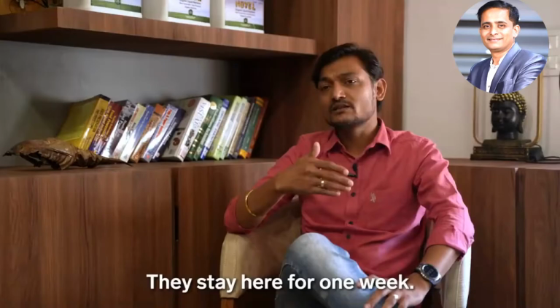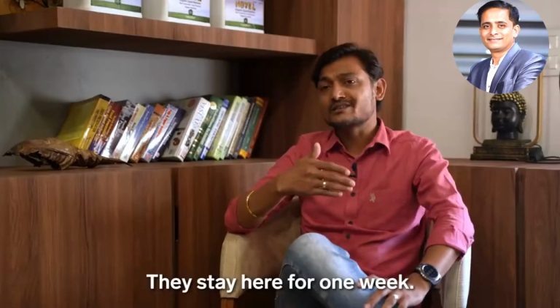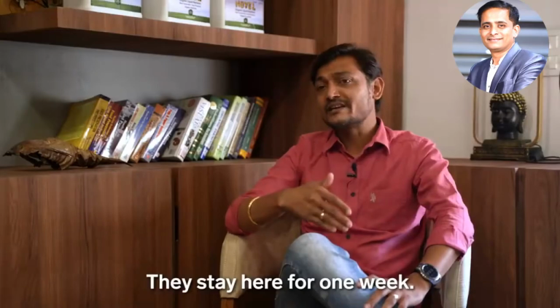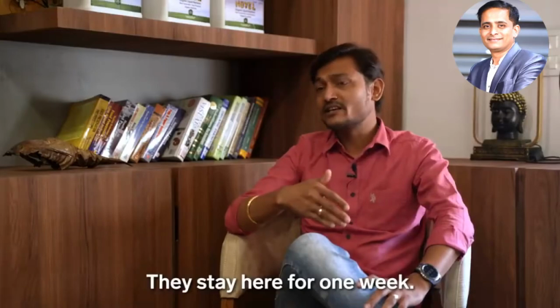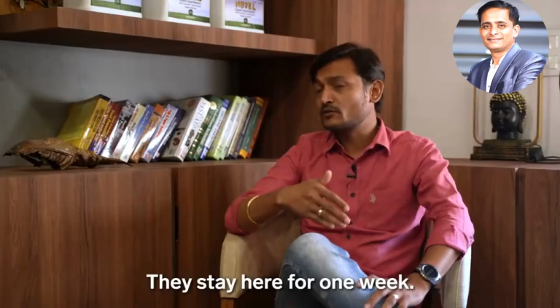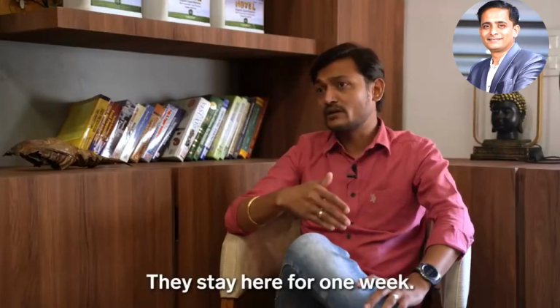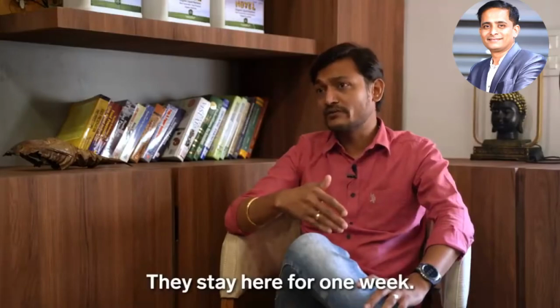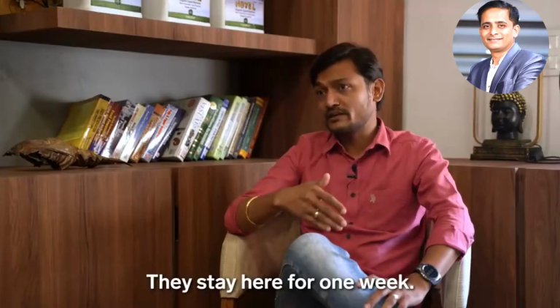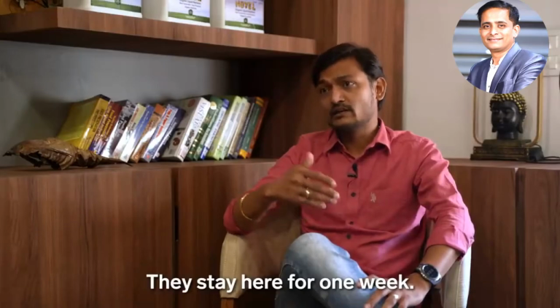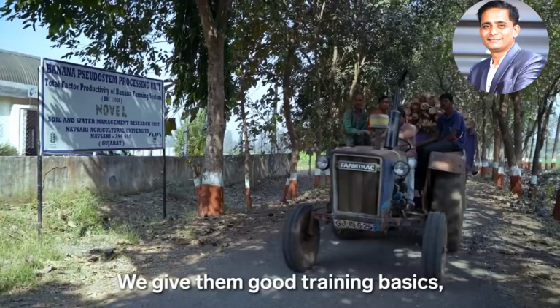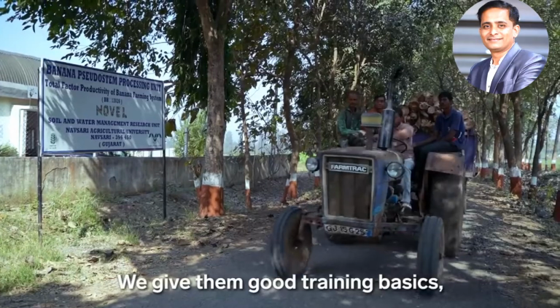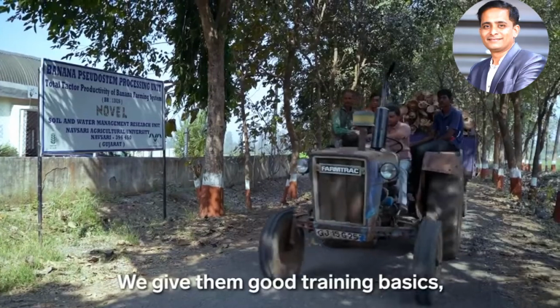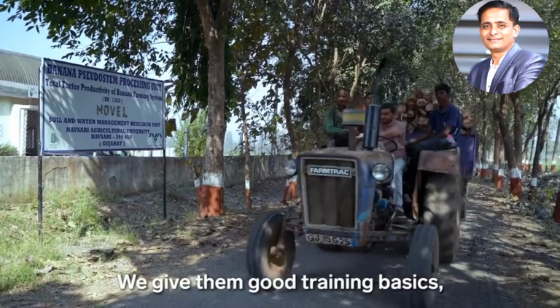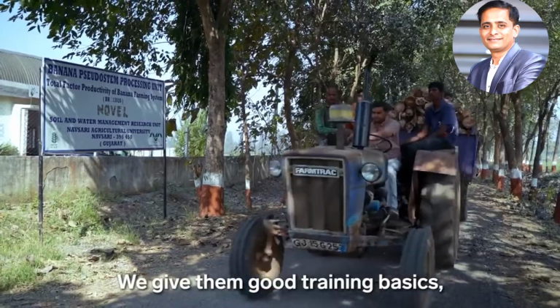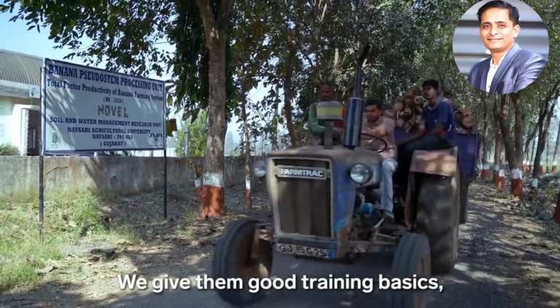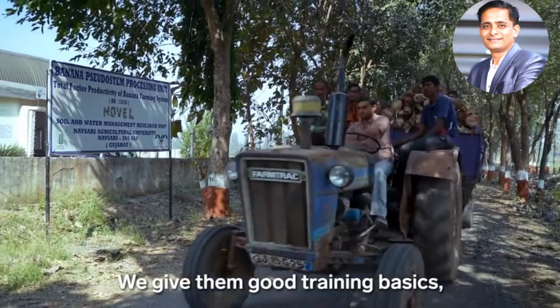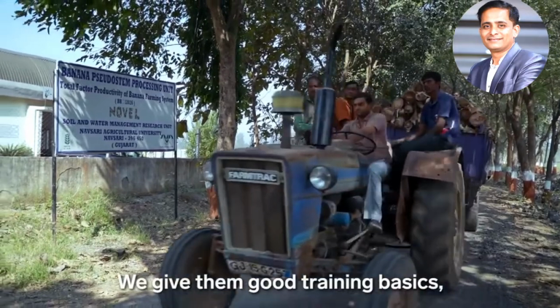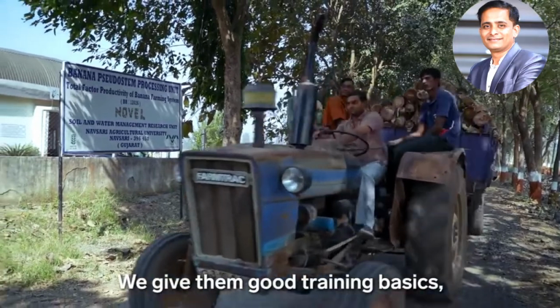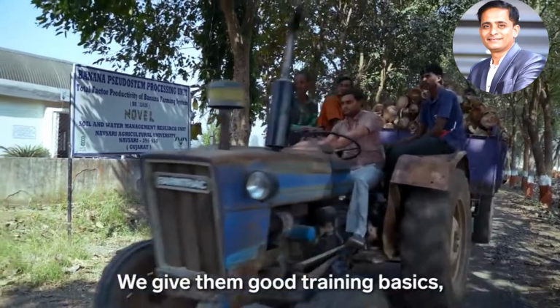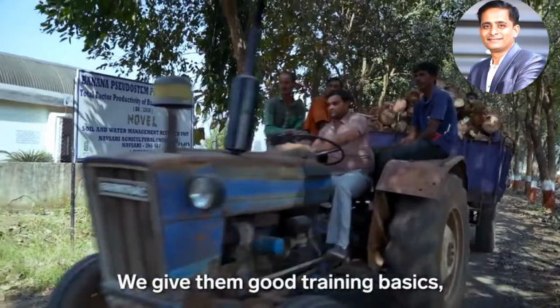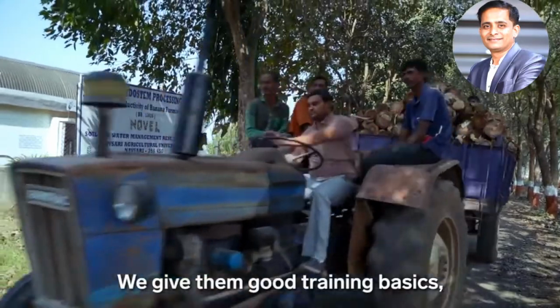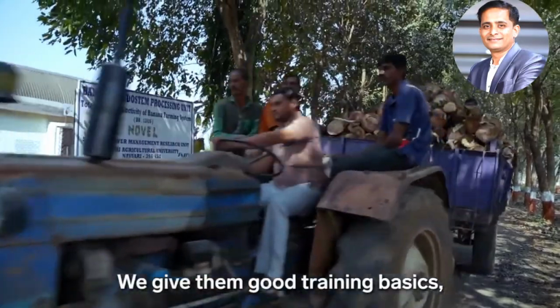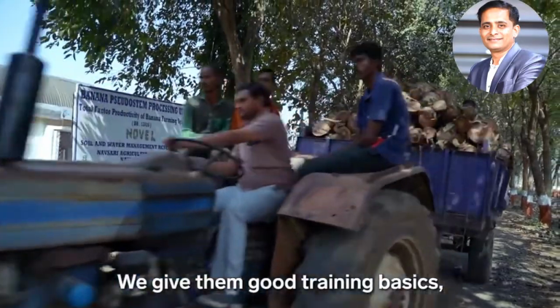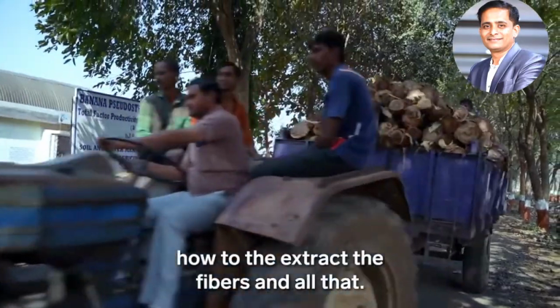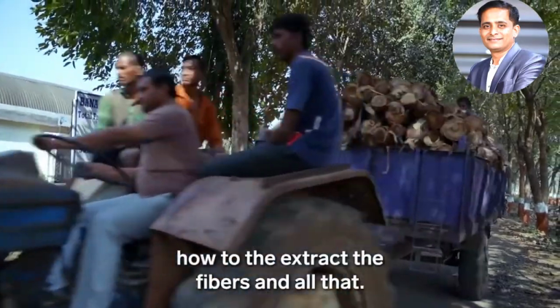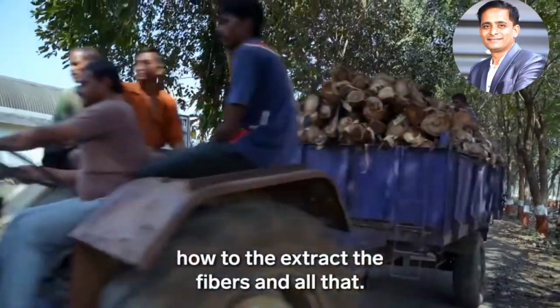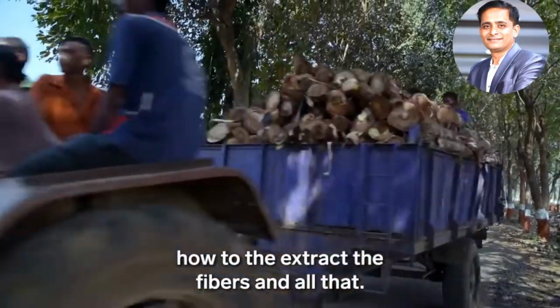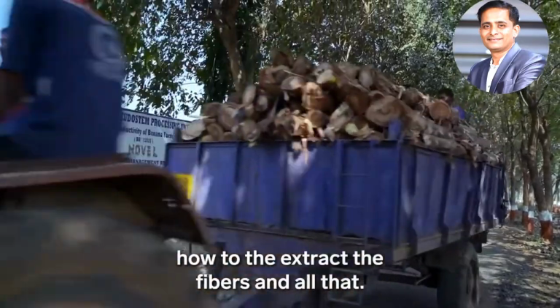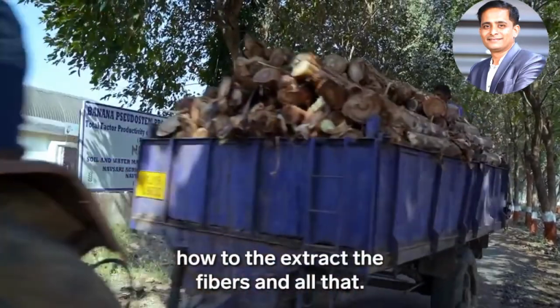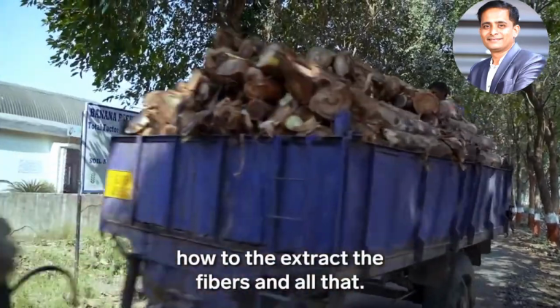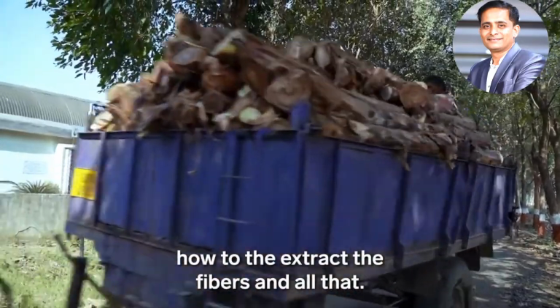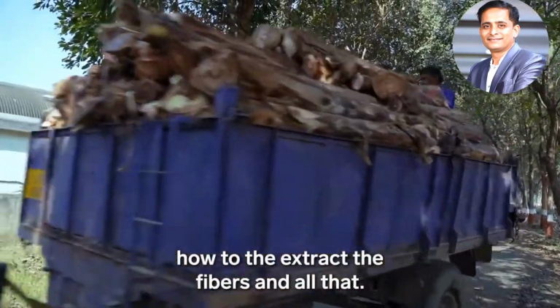He shares some of his knowledge with Sati's founders. 'They stay here for one week. We give them good training — basics, how to extract the fibers and all that.'